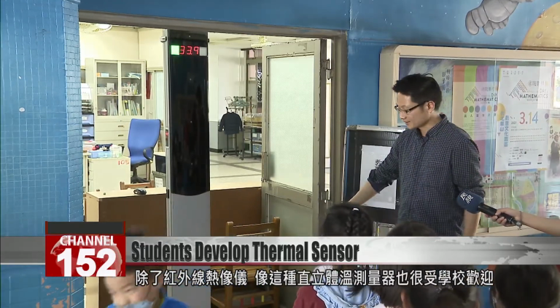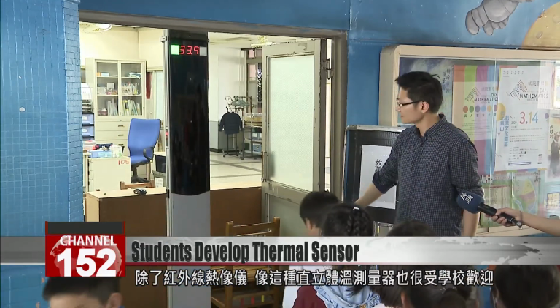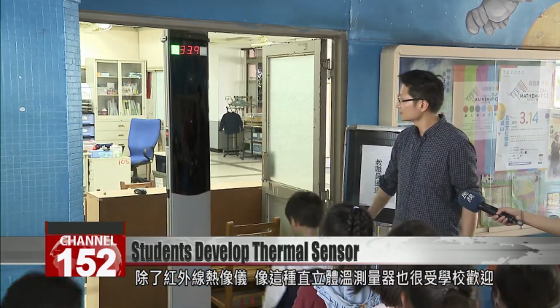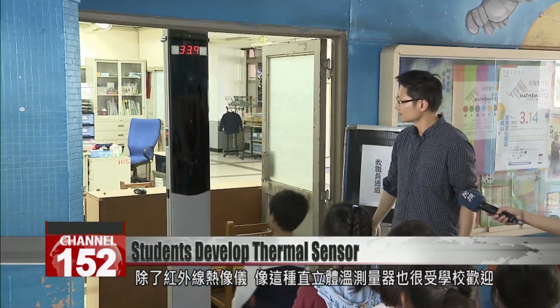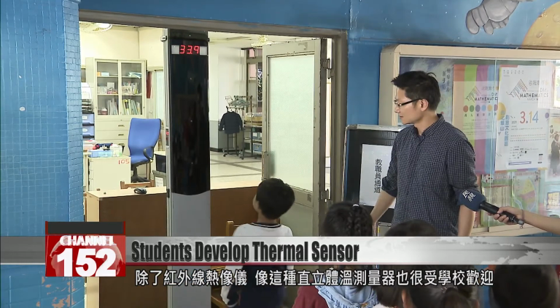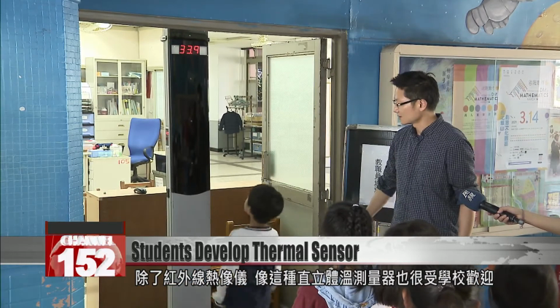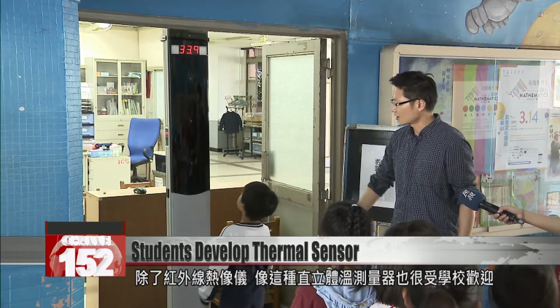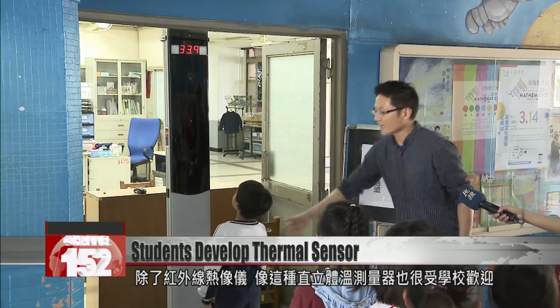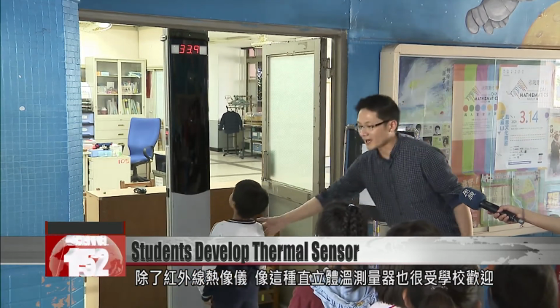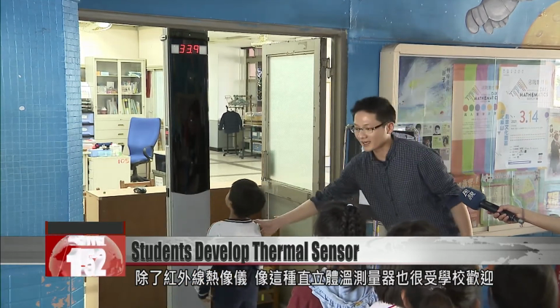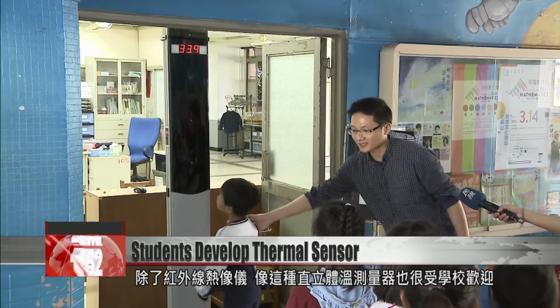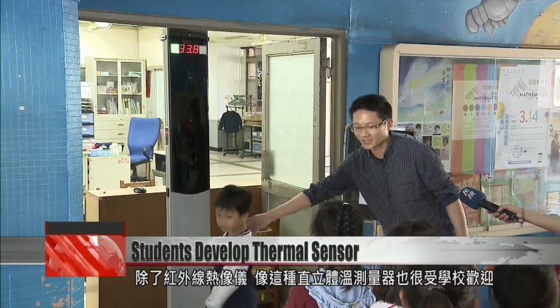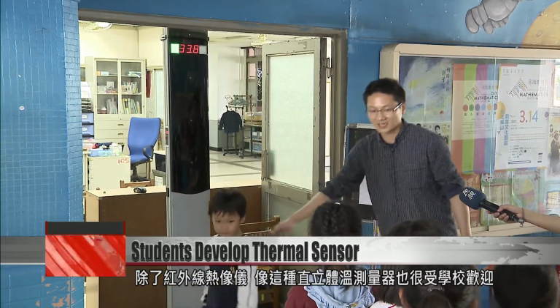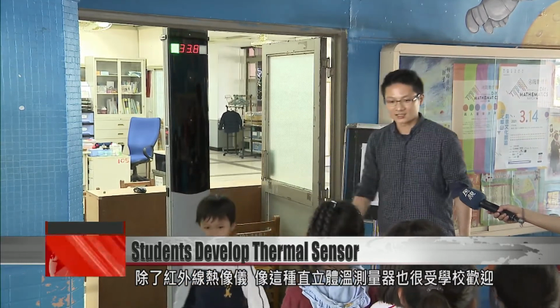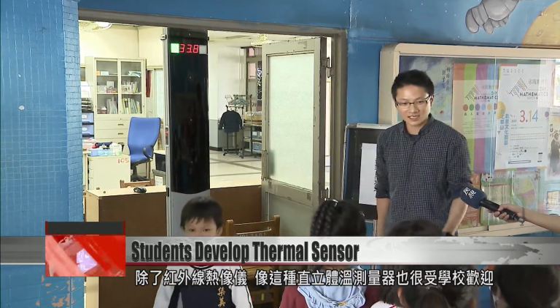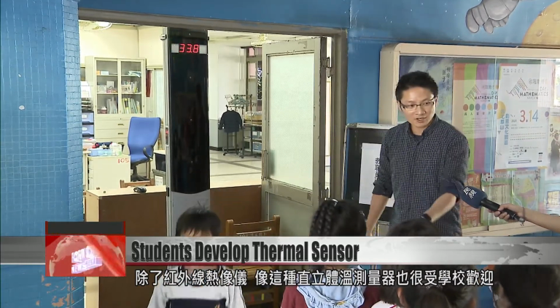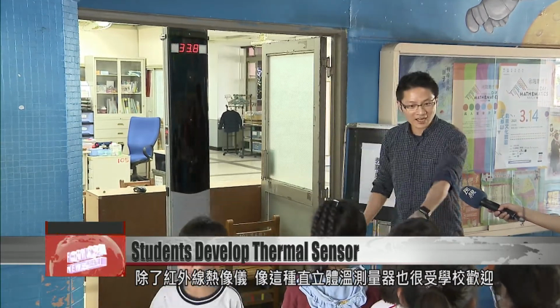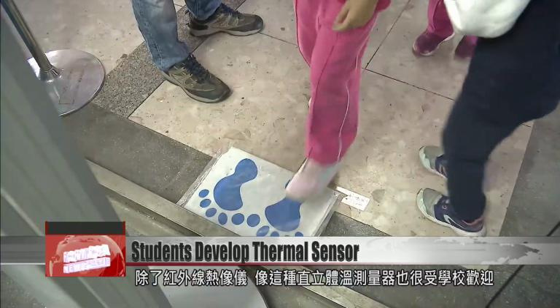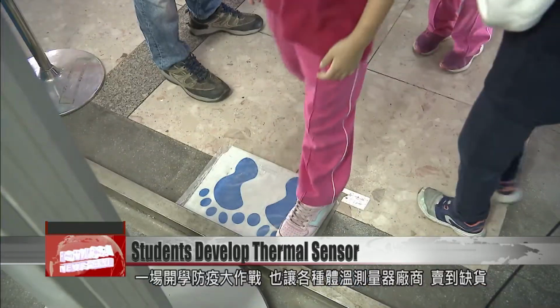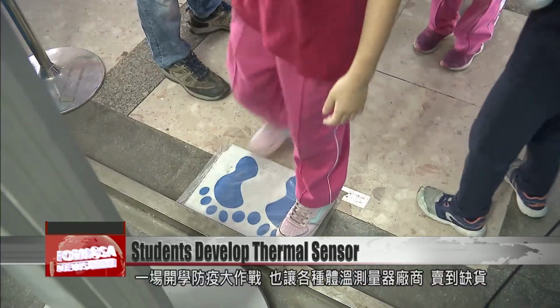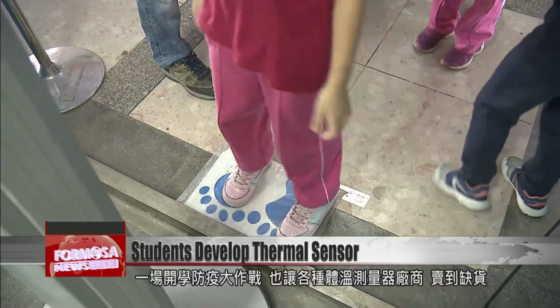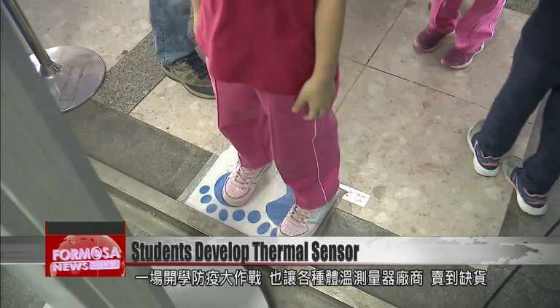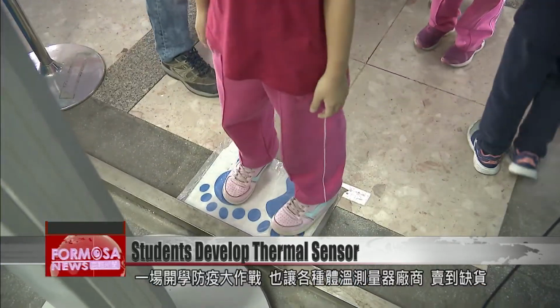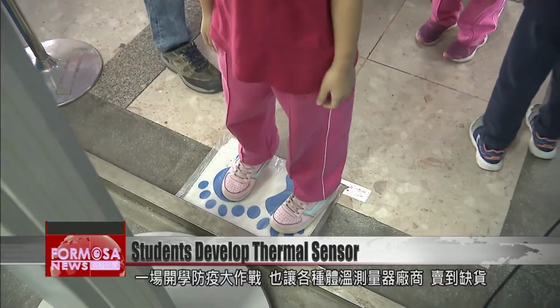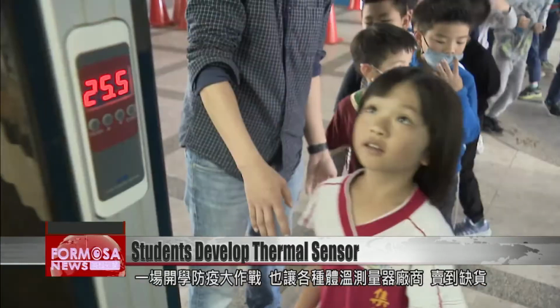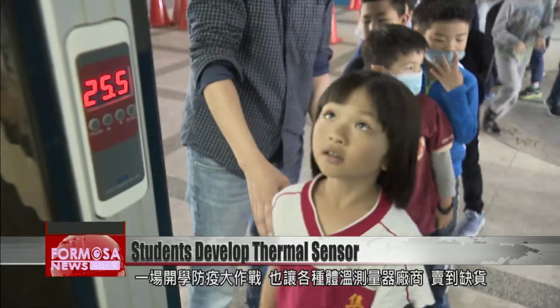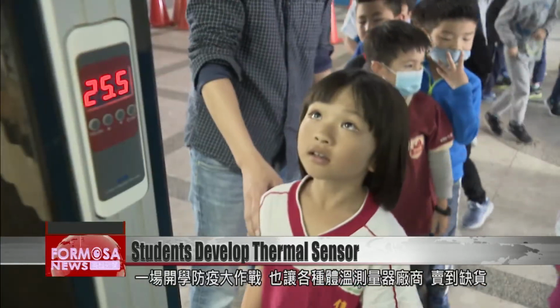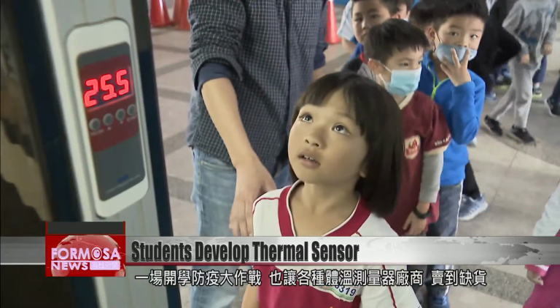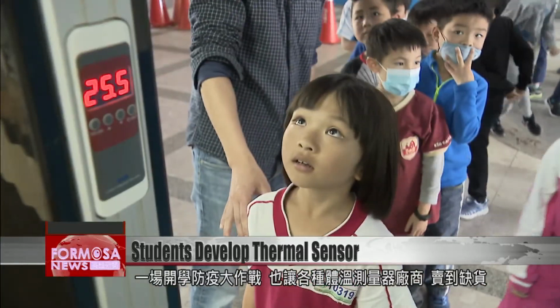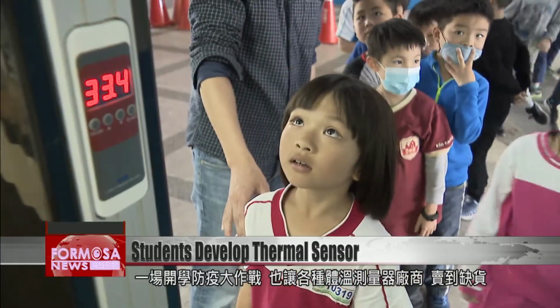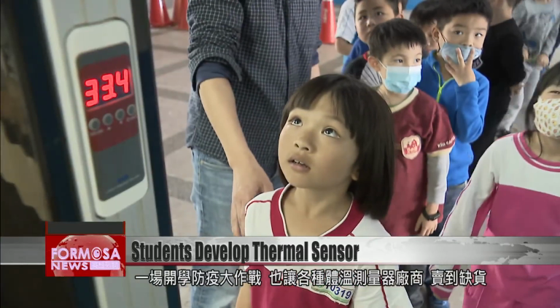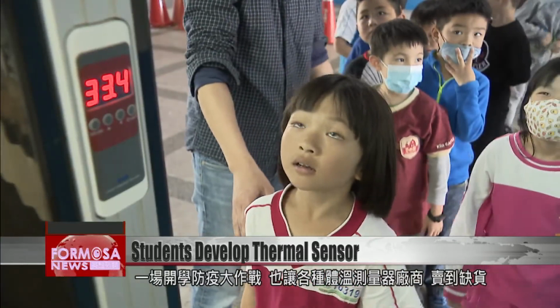Another thermal imaging product that has won teachers' hearts is a standing thermometer. If there are any thermometers left unsold by the time the outbreak dies down, it will be a miracle.